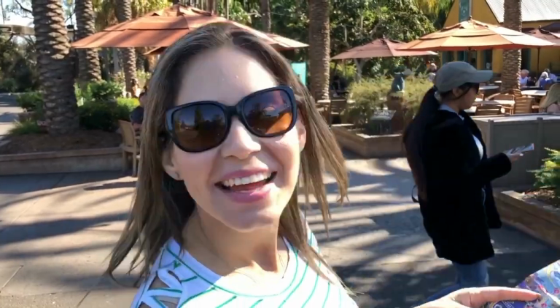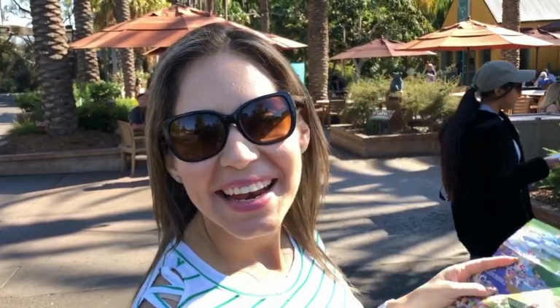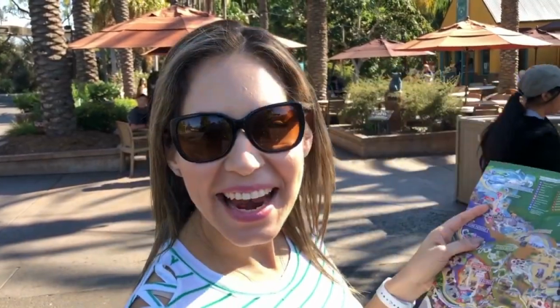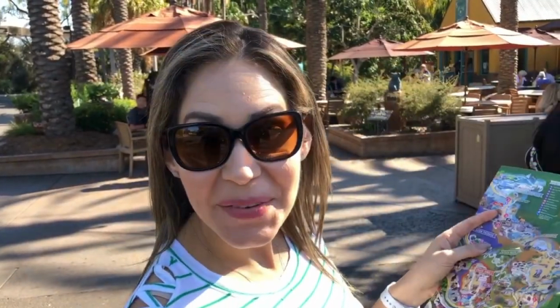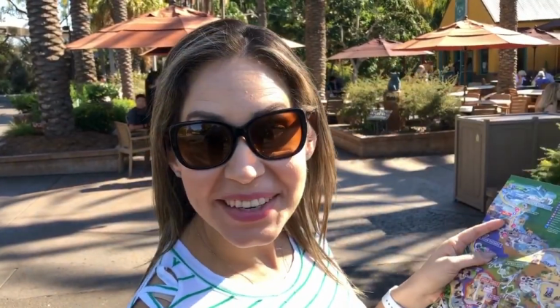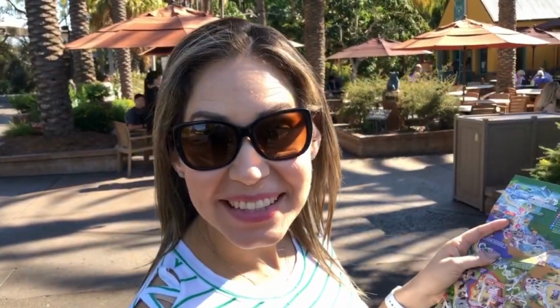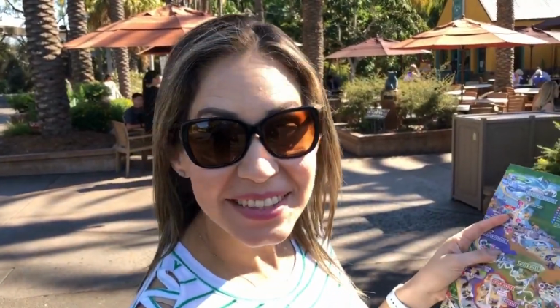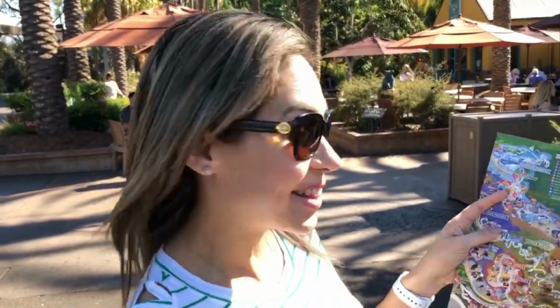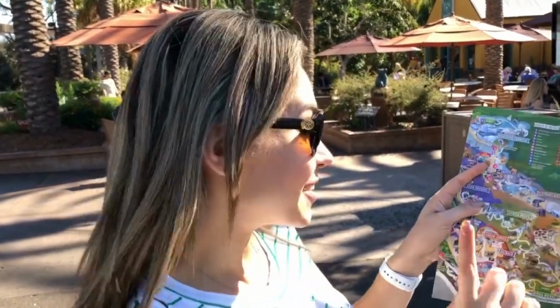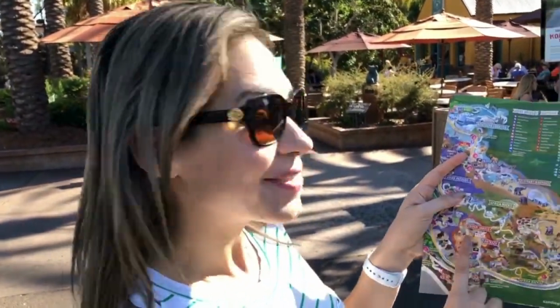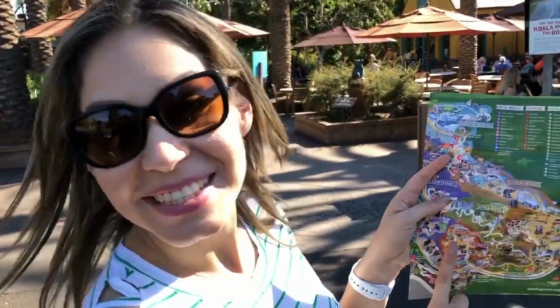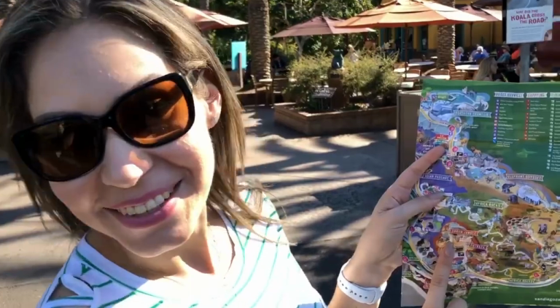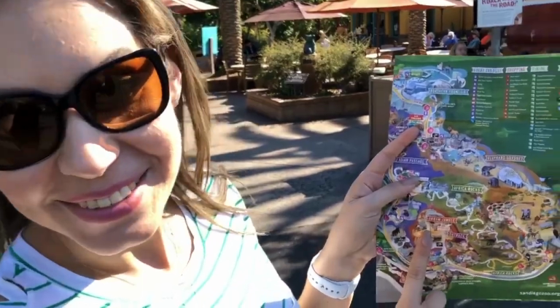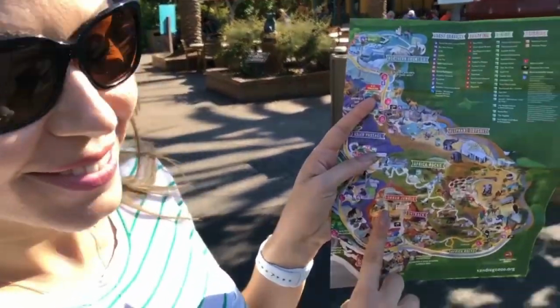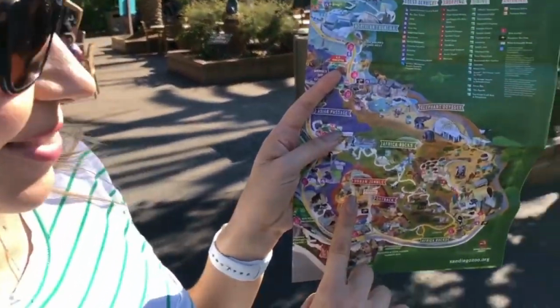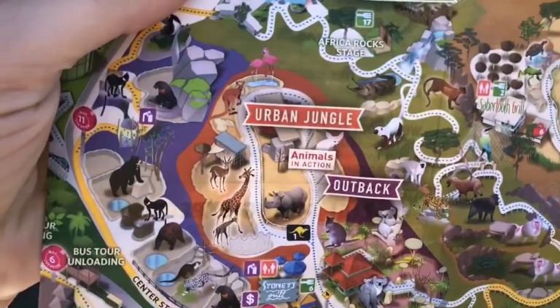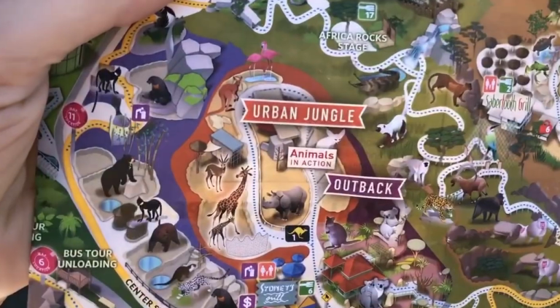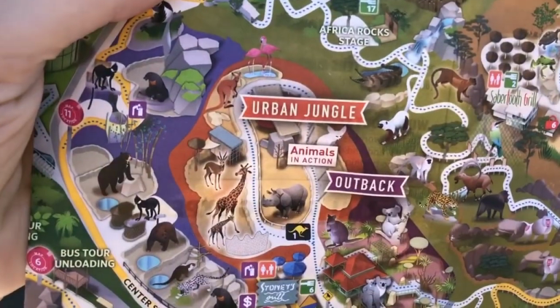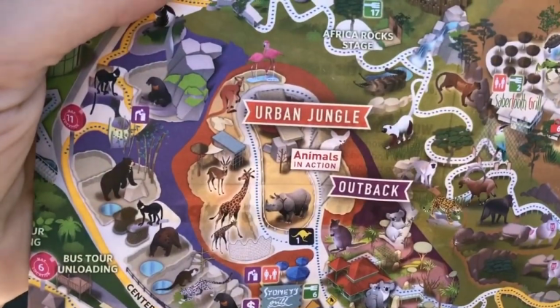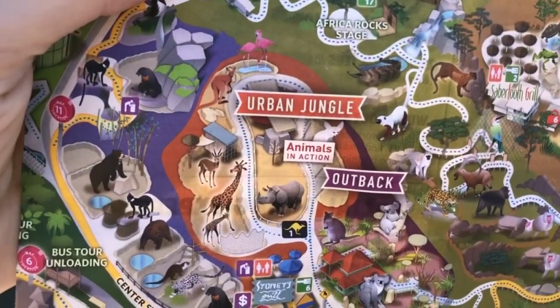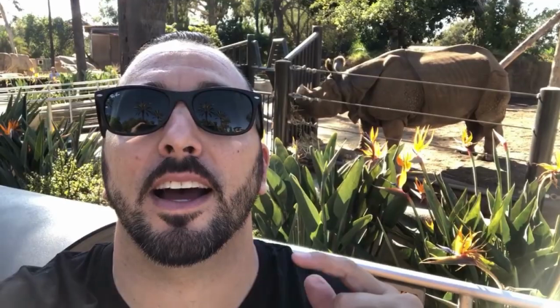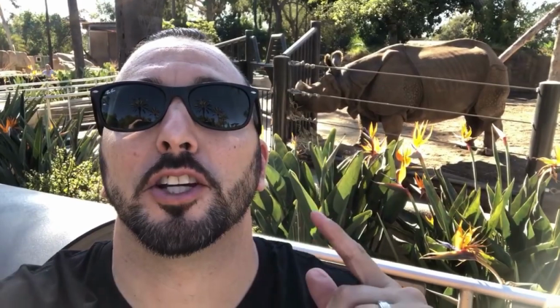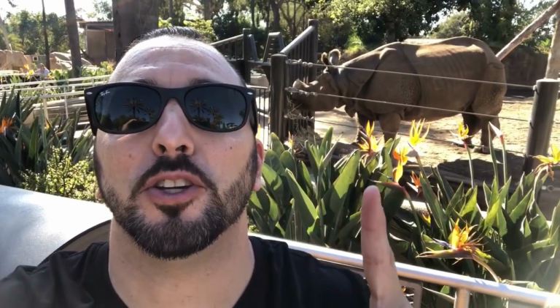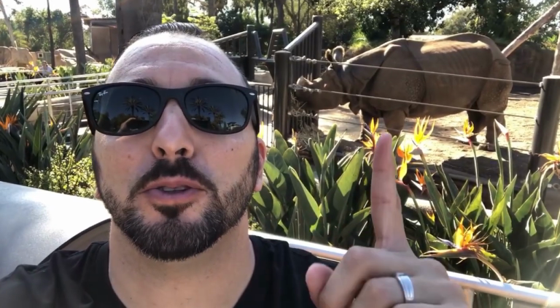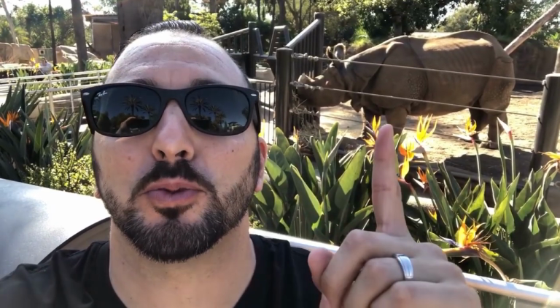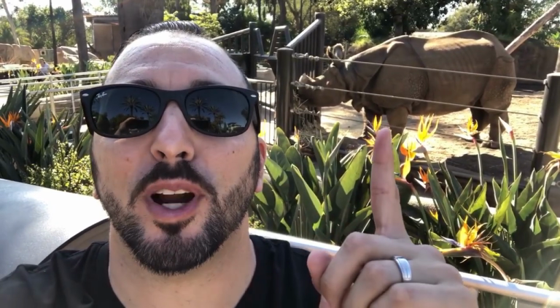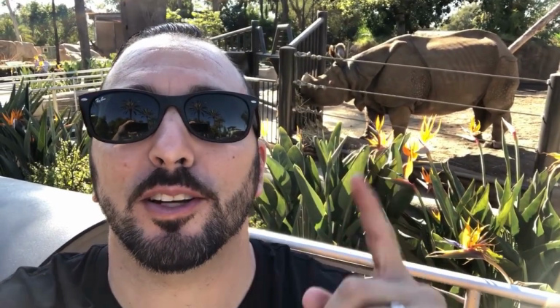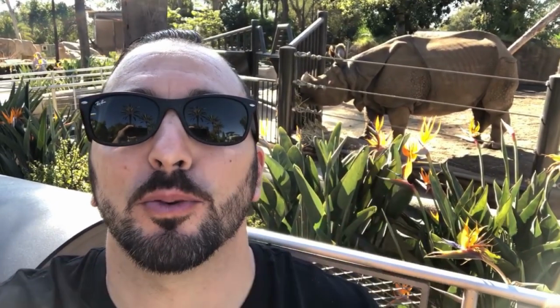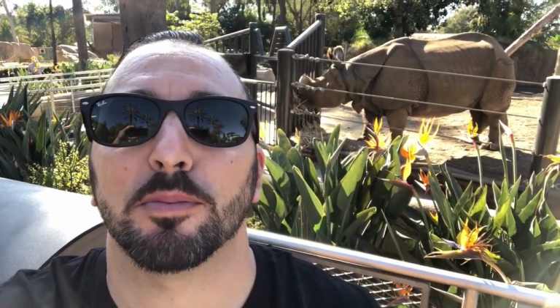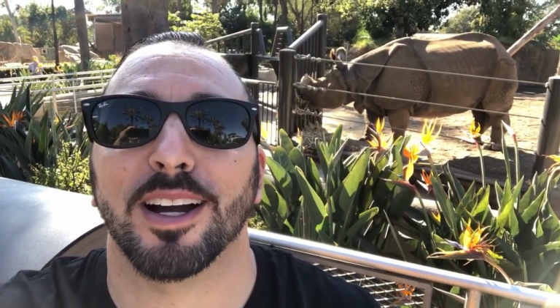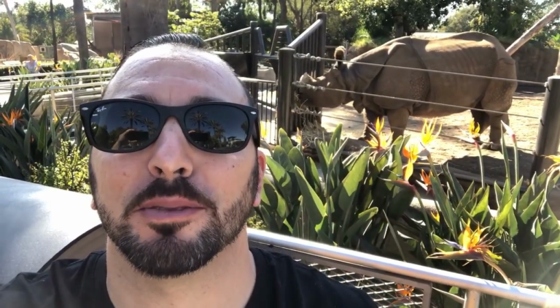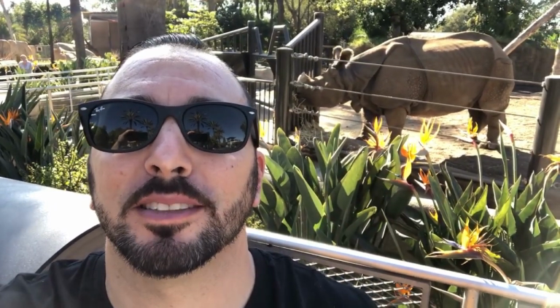We are now entering the Urban Jungle — I have a huge rhino right behind me.